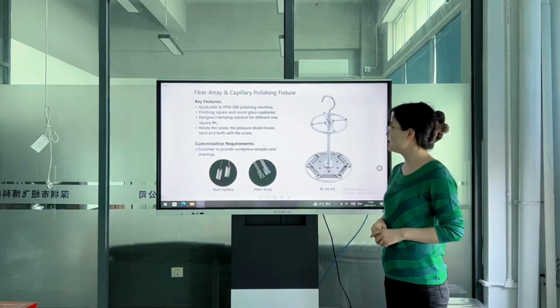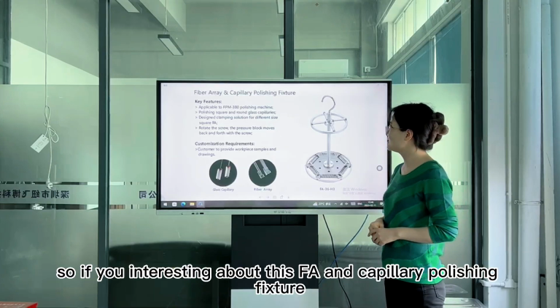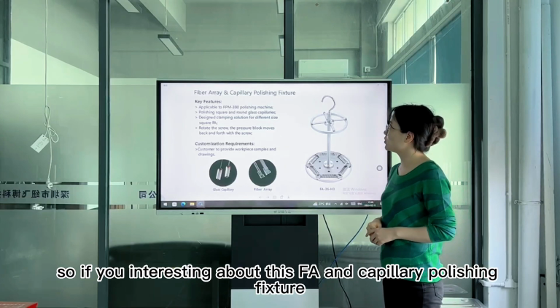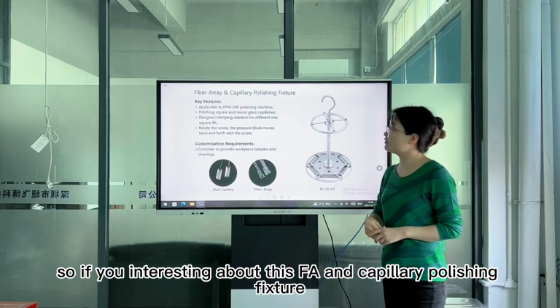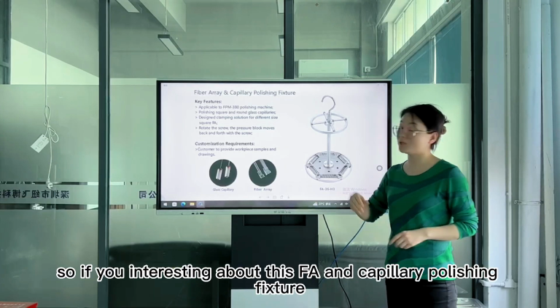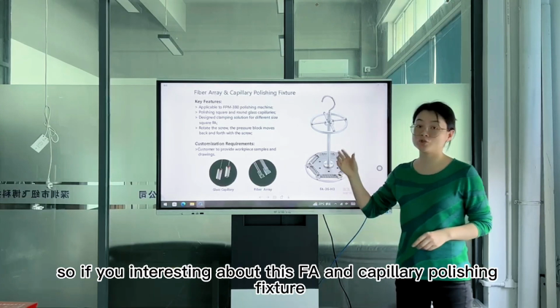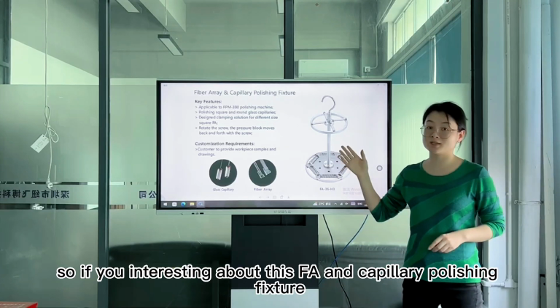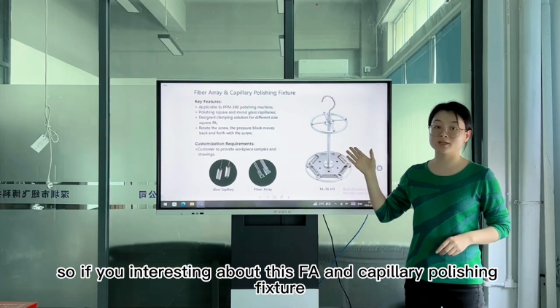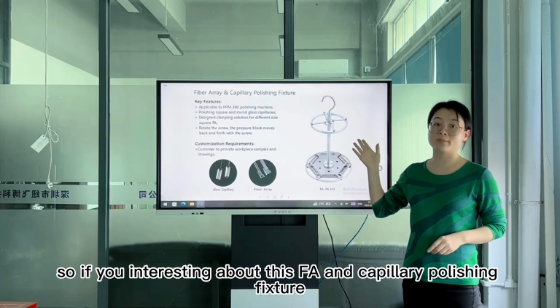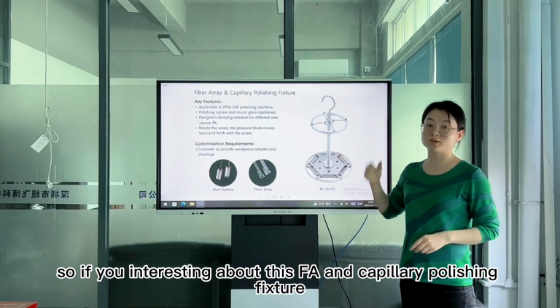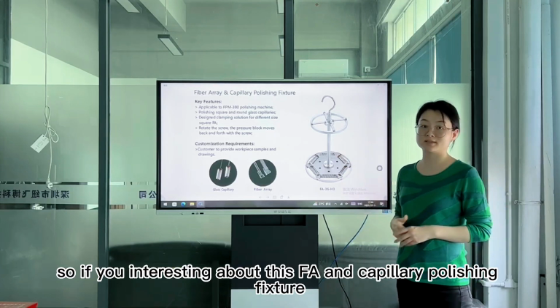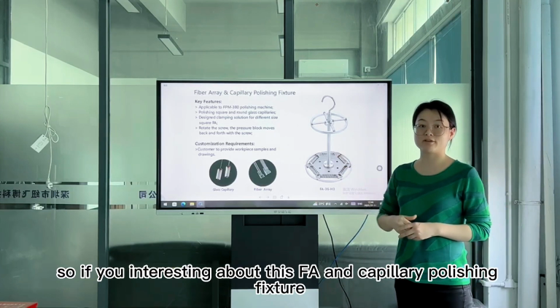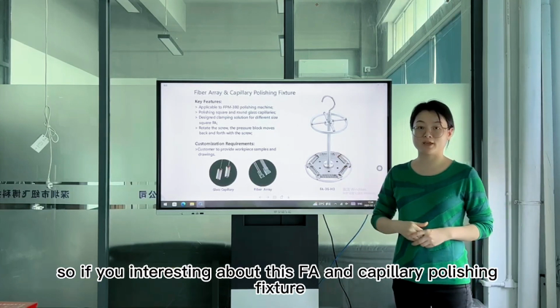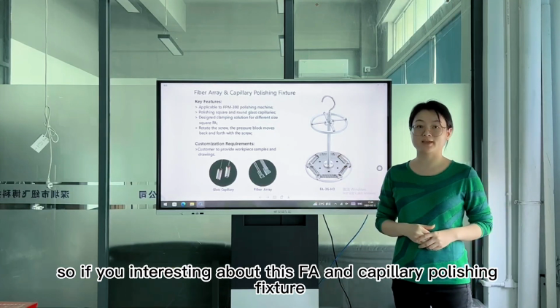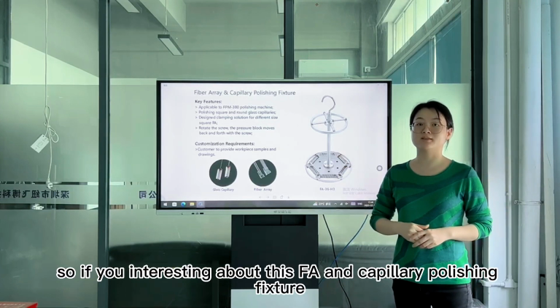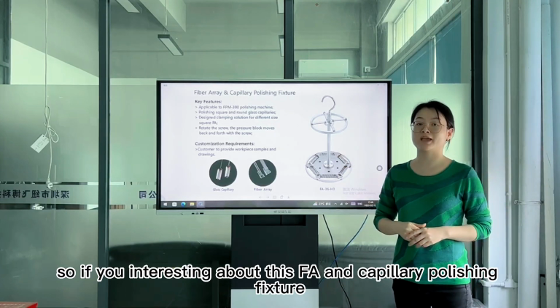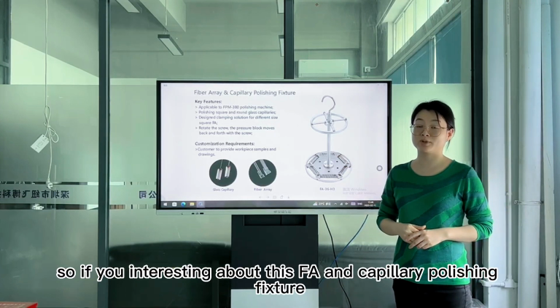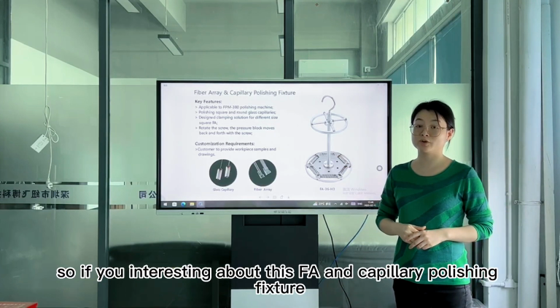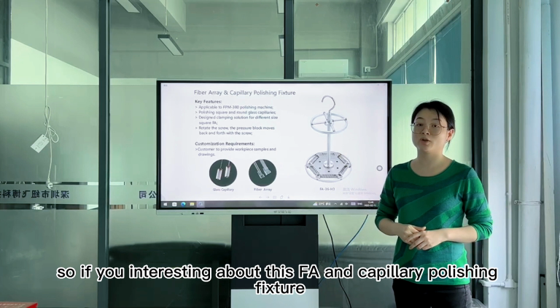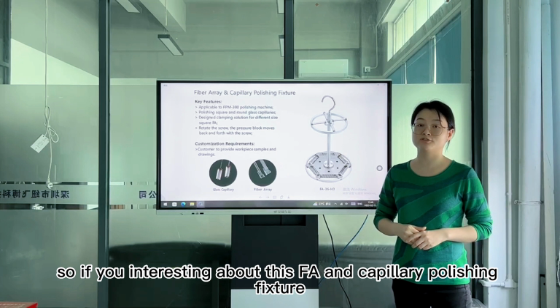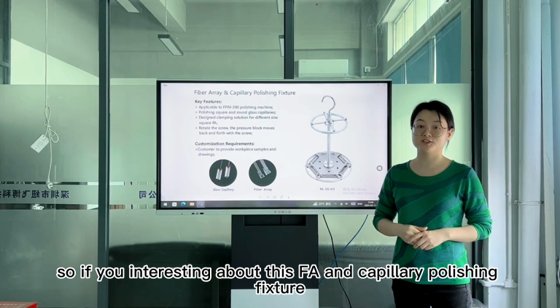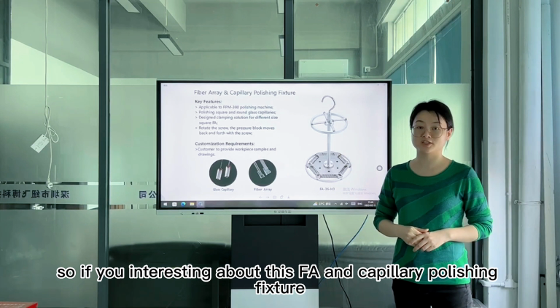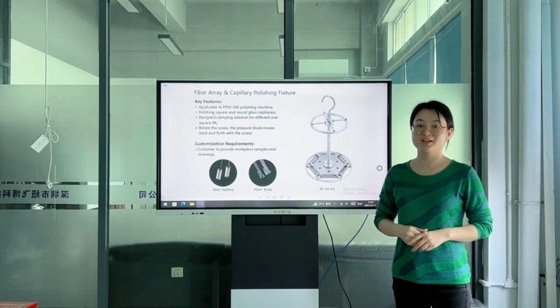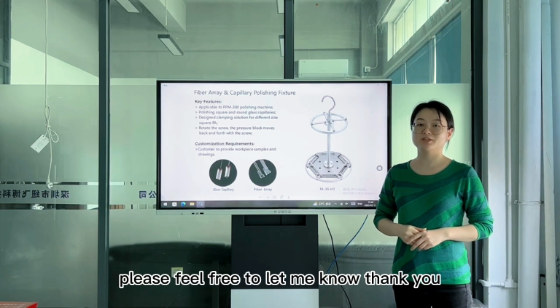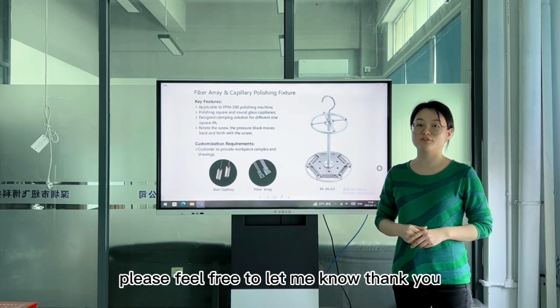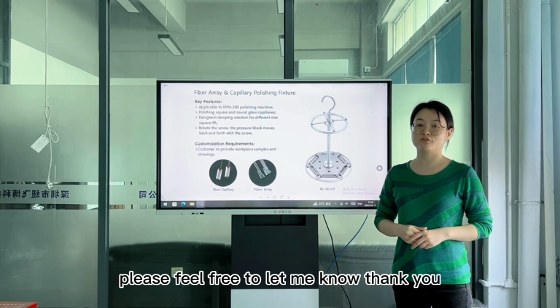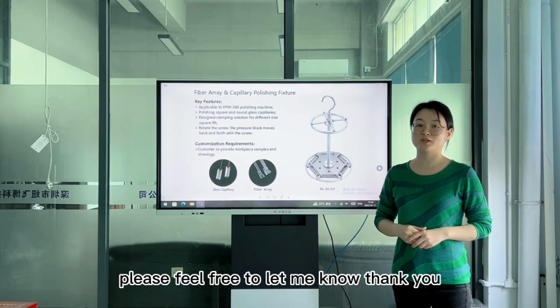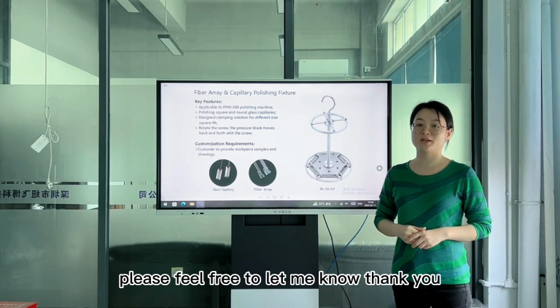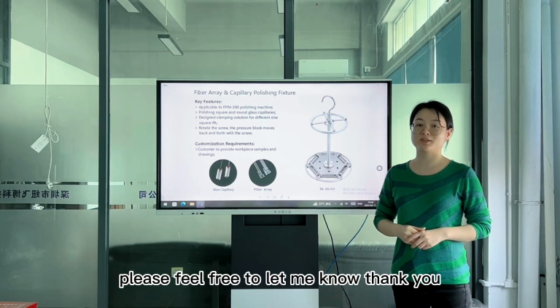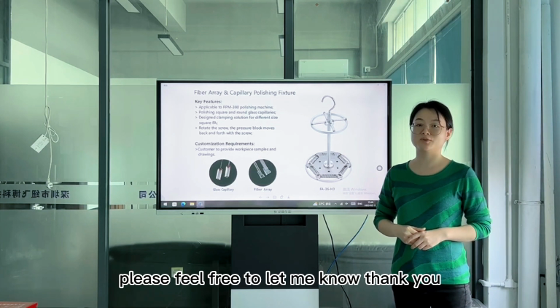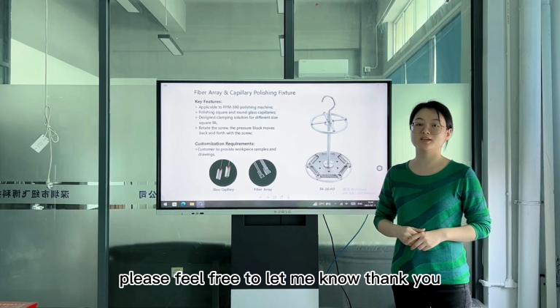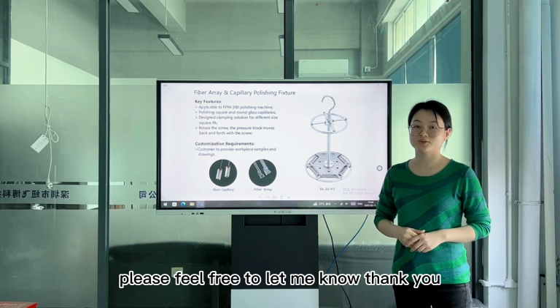So, if you are interested in this FA and capillary polishing fixture, please feel free to let us know. Thank you.